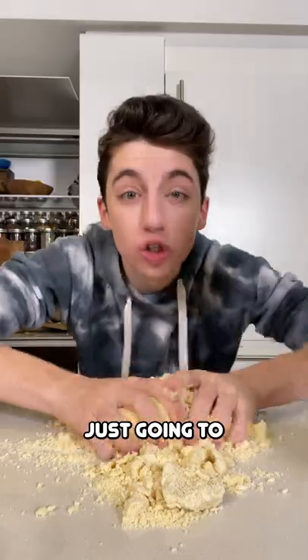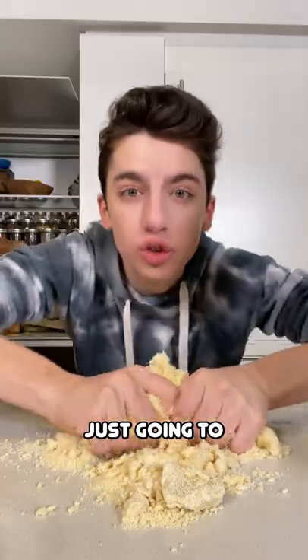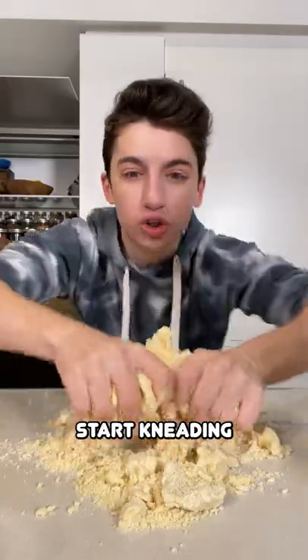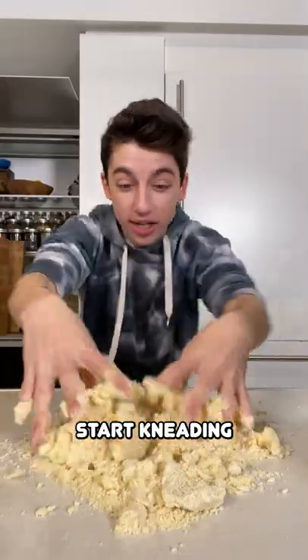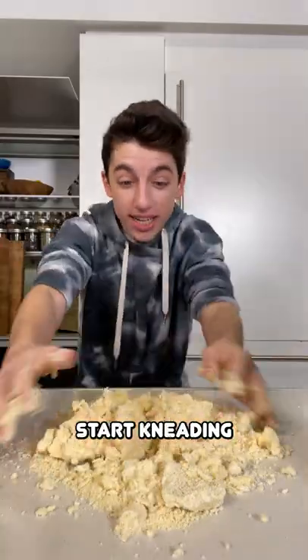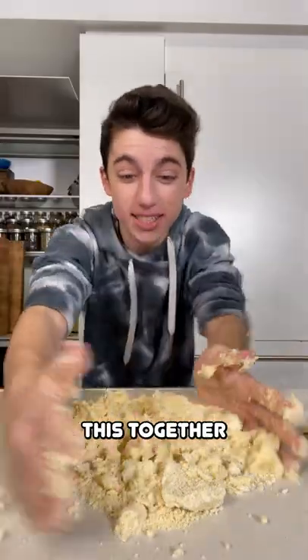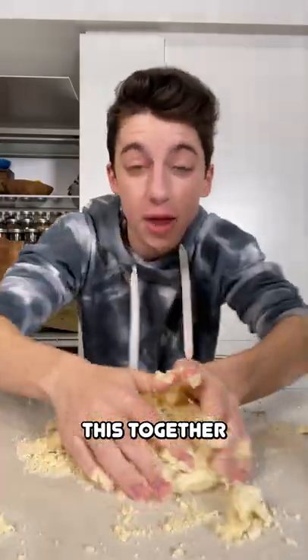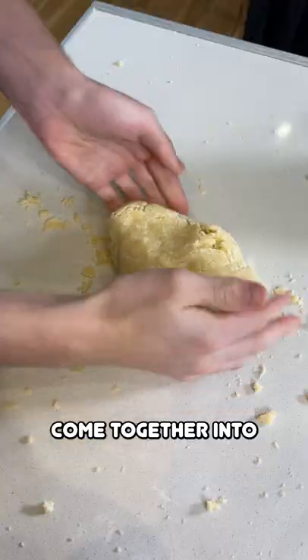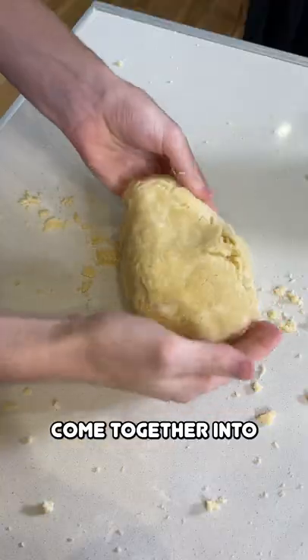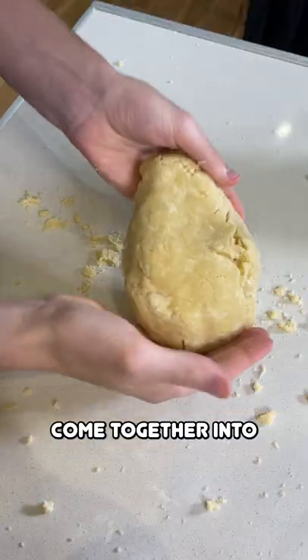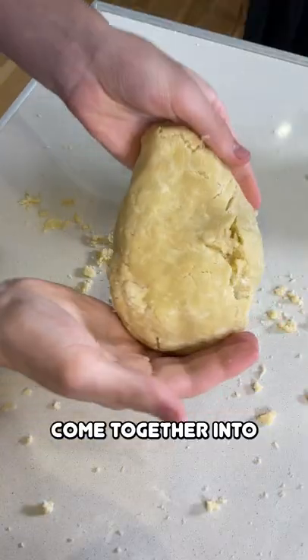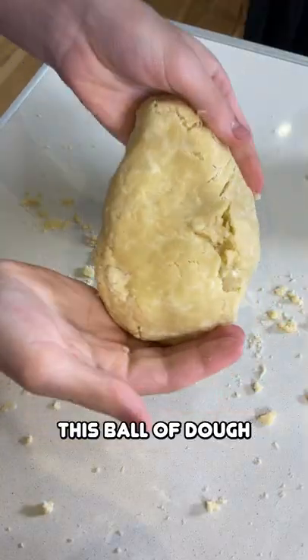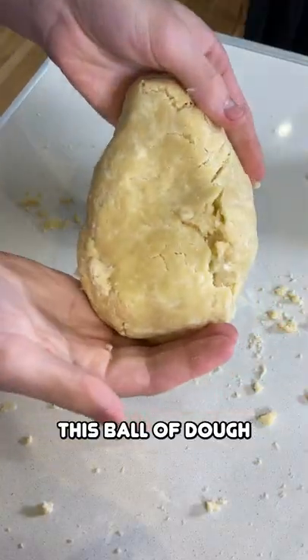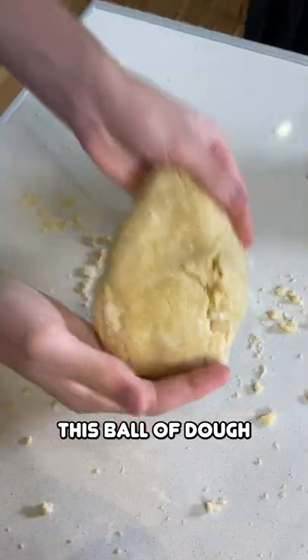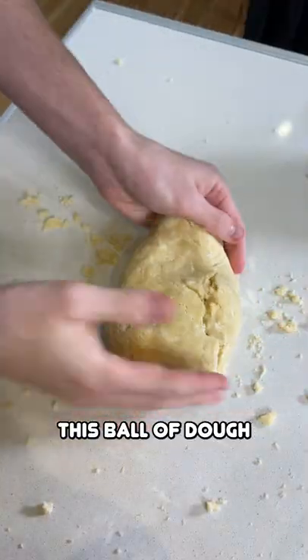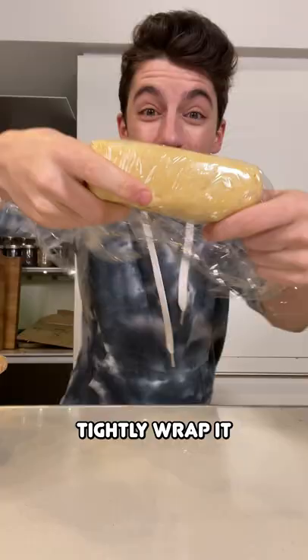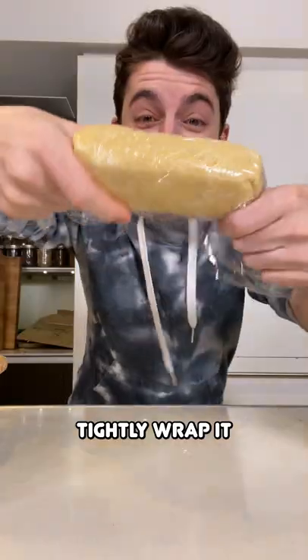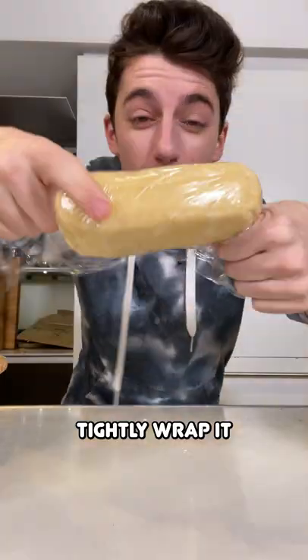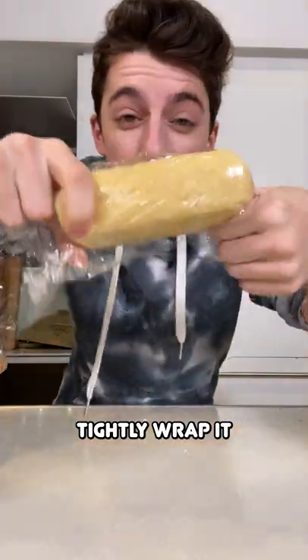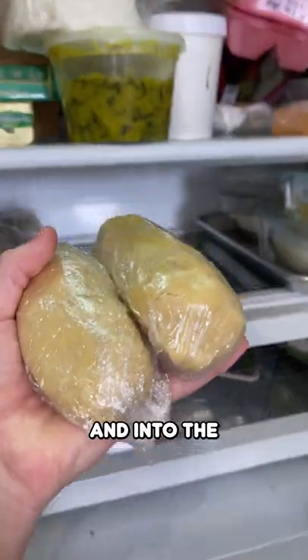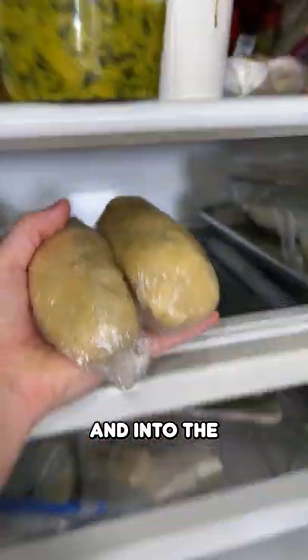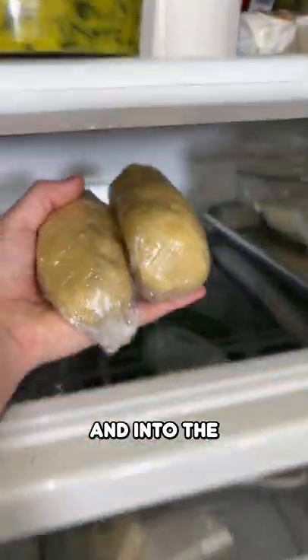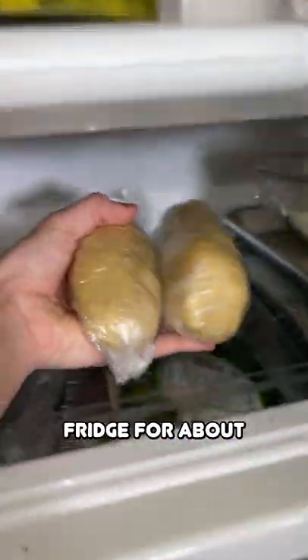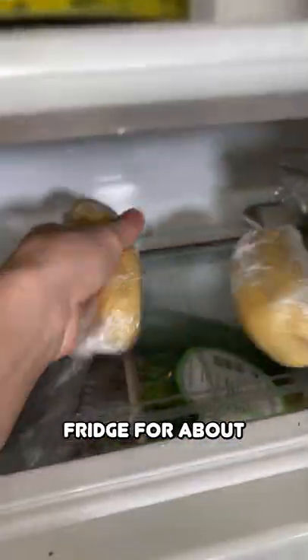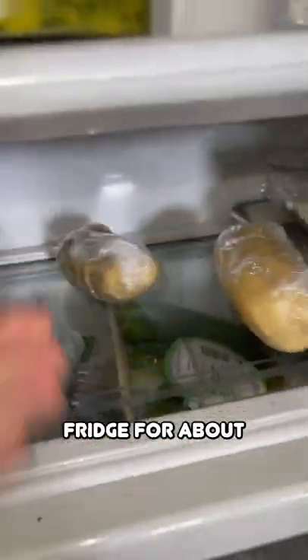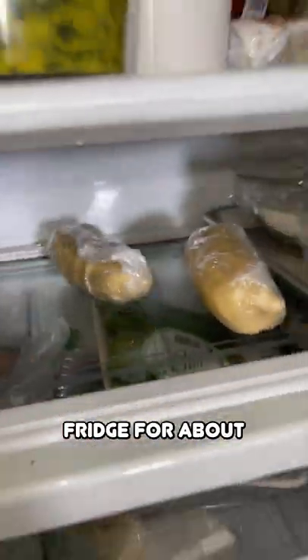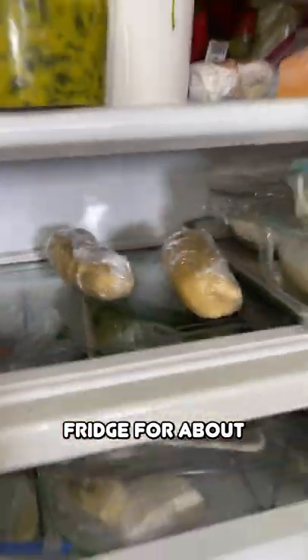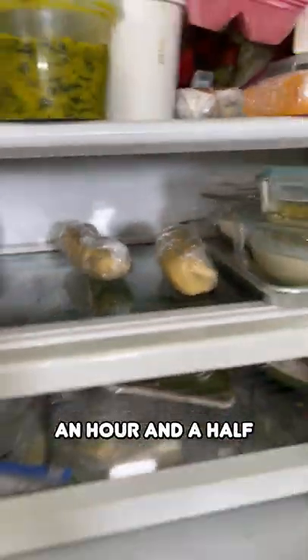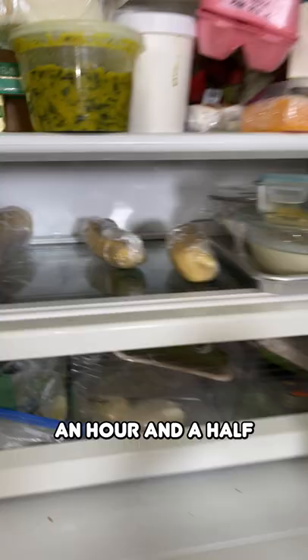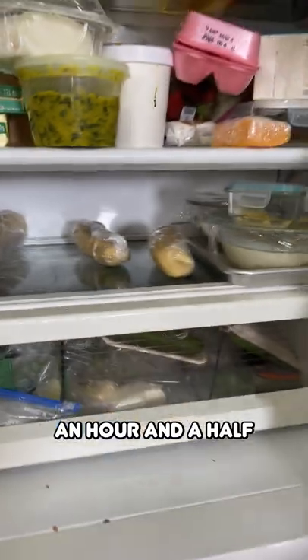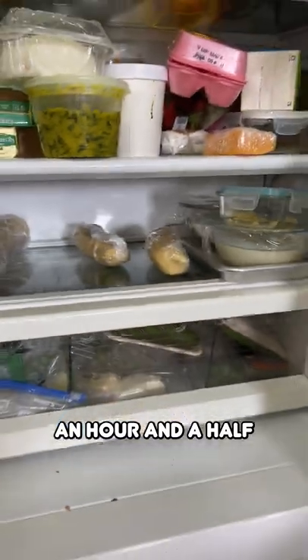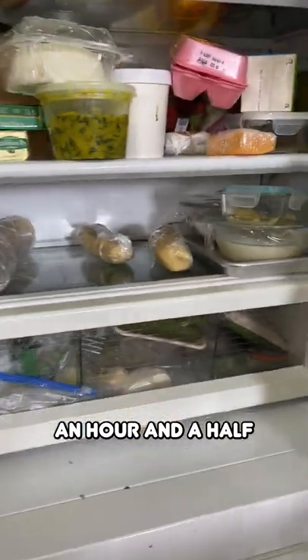Just going to start kneading this together until it comes together into a ball of dough. Tightly wrap it and into the fridge for about an hour and a half.